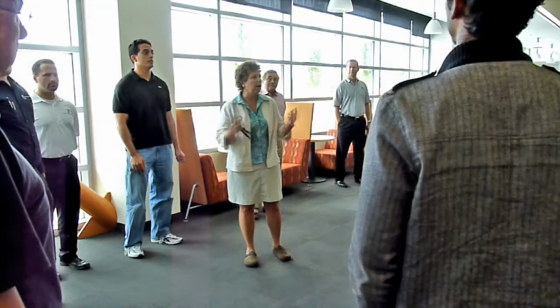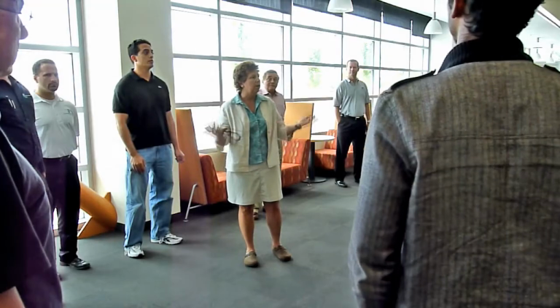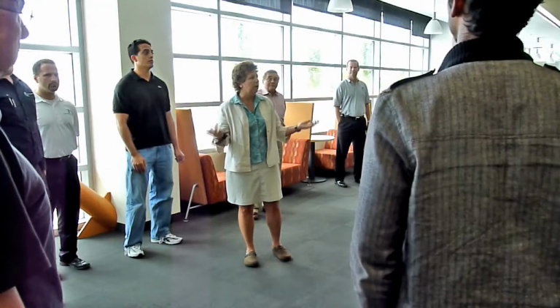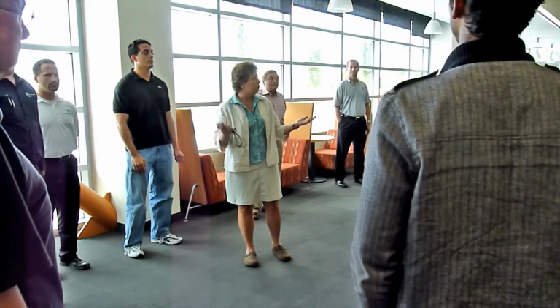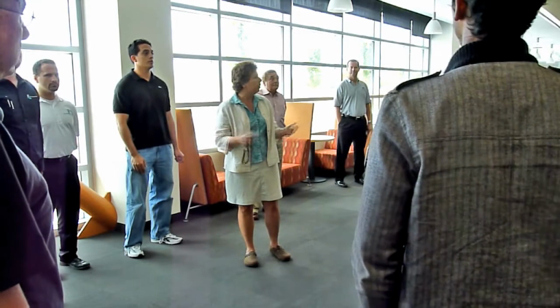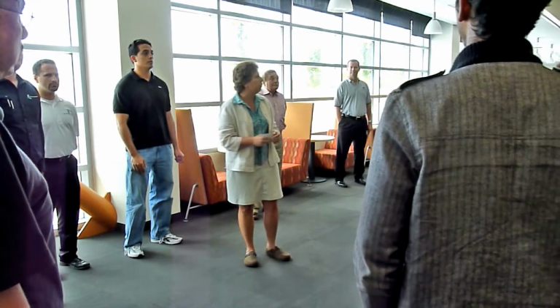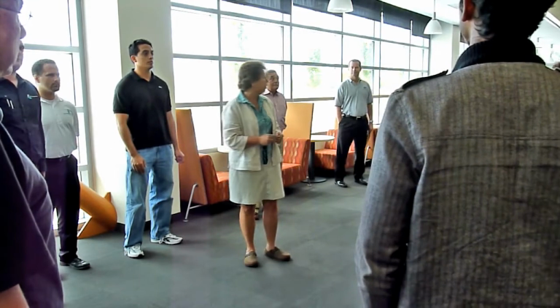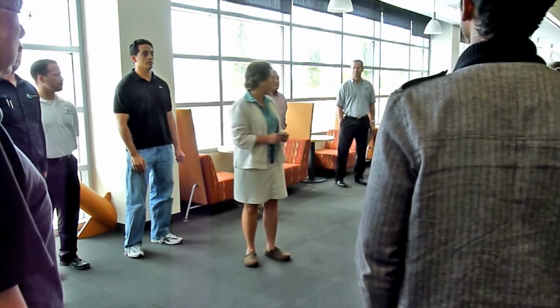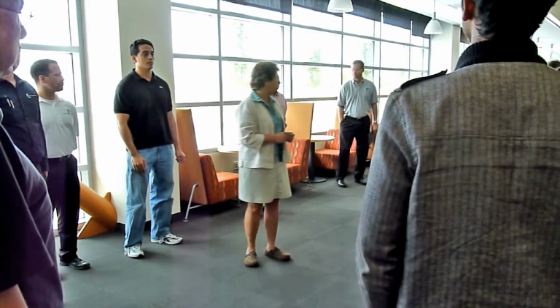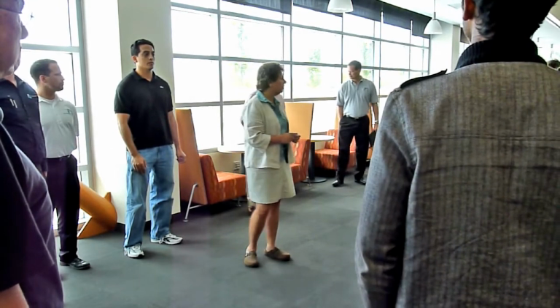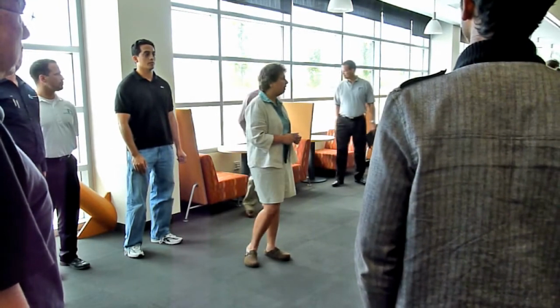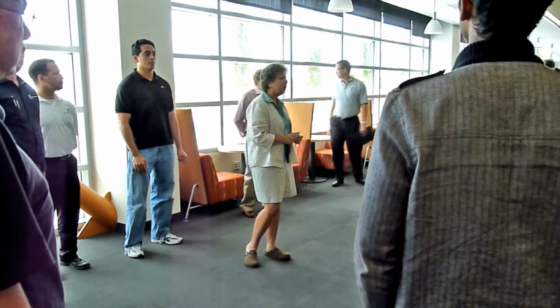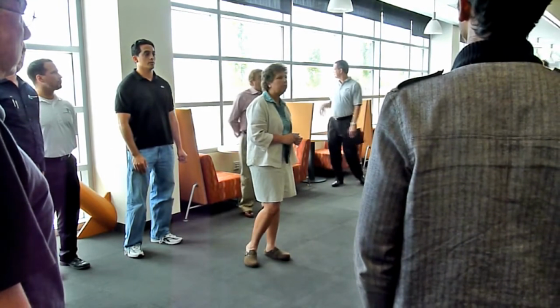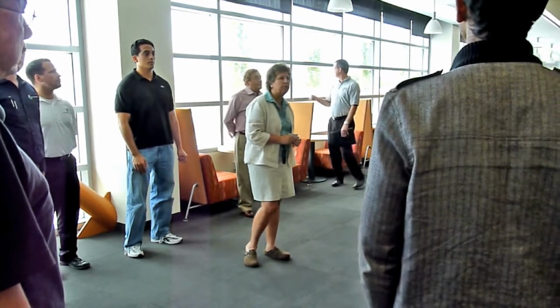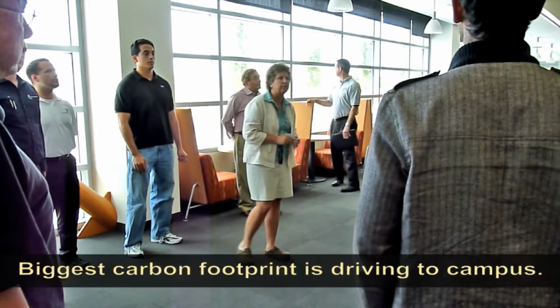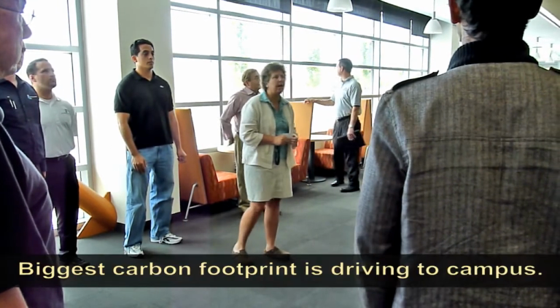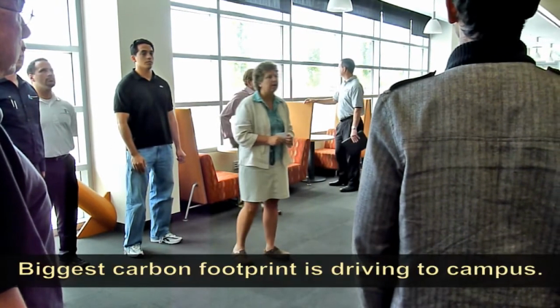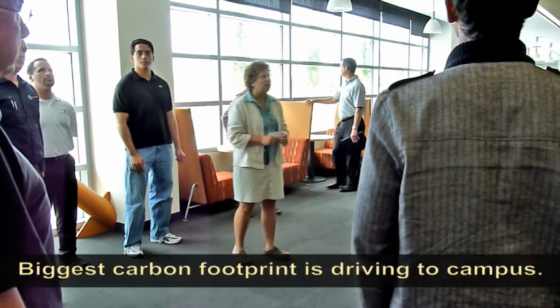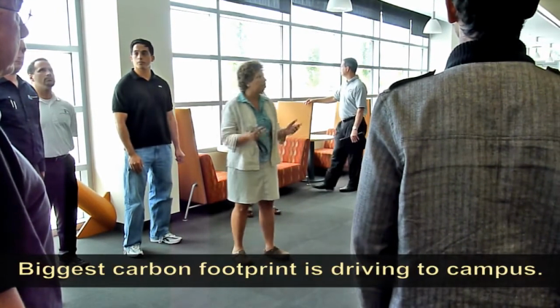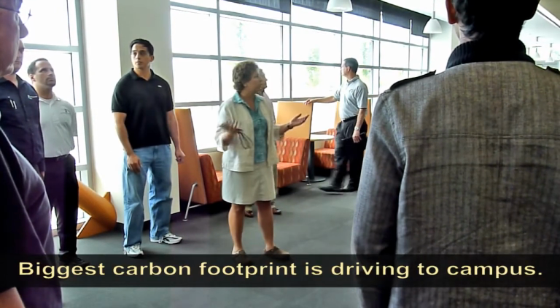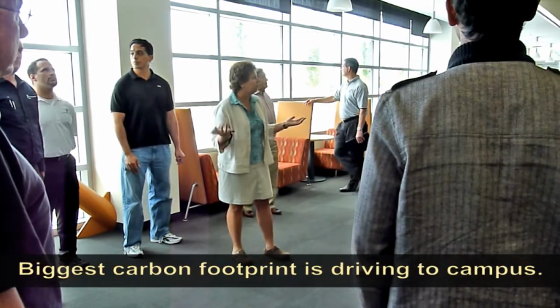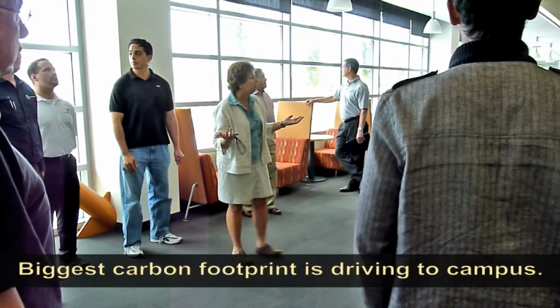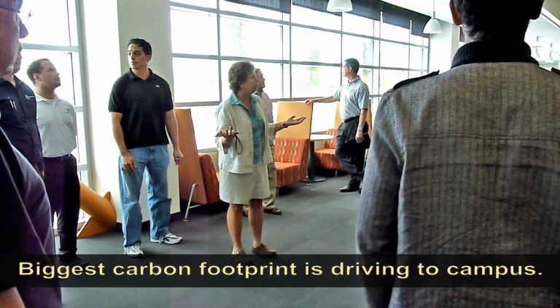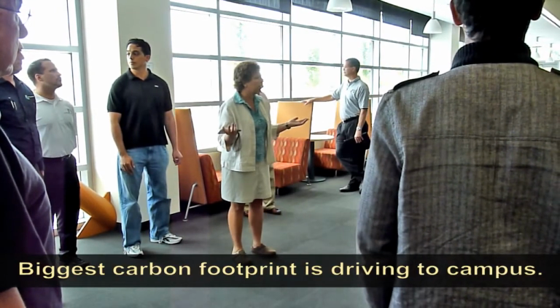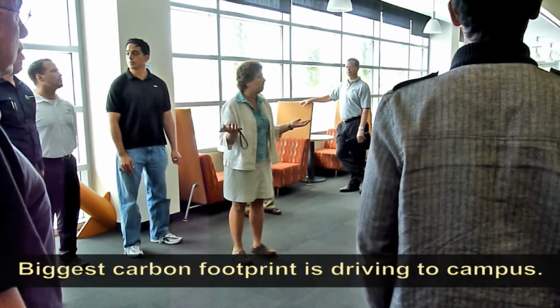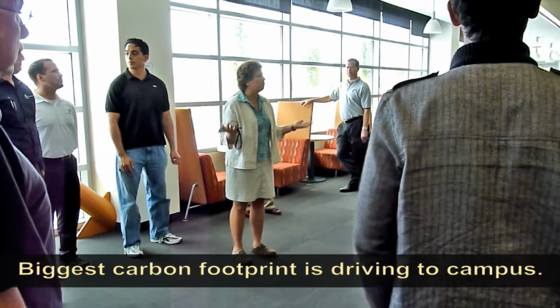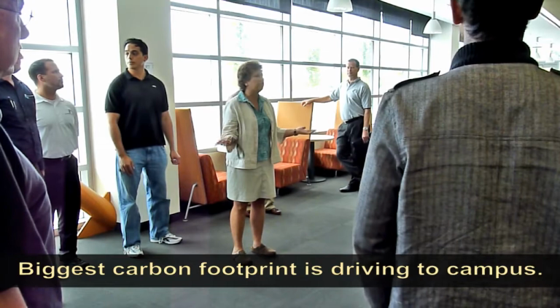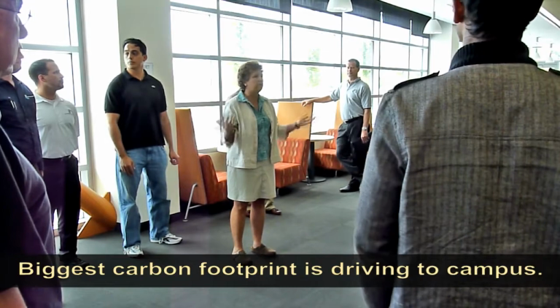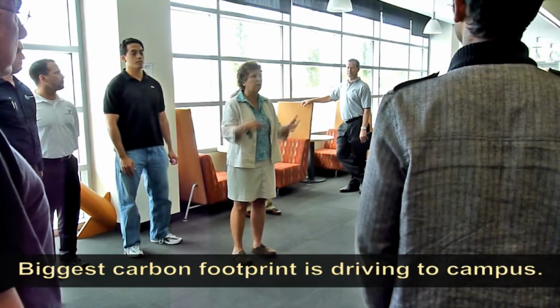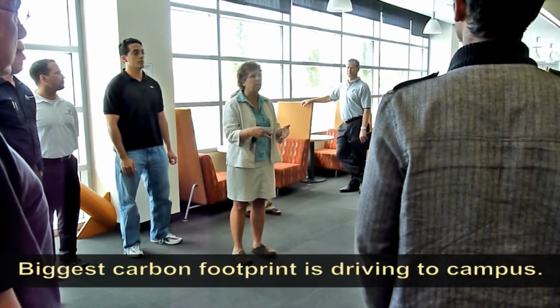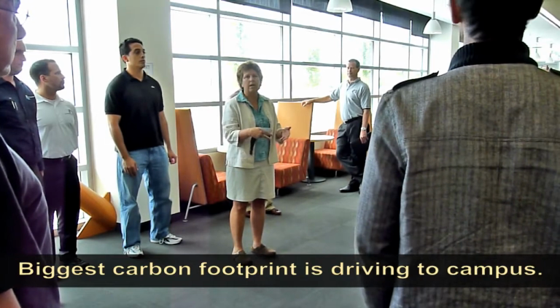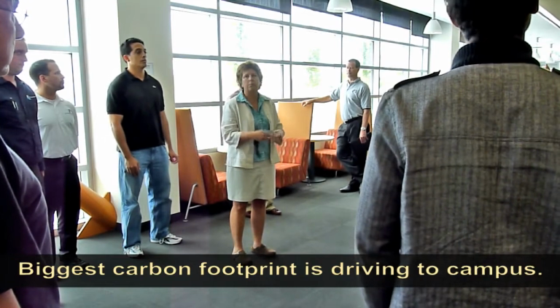And that cuts down on people commuting to and from the campus, which was a concern of ours as well — how do we help our own carbon footprint and how do we reduce that? Our biggest carbon footprint comes from students driving to campus.